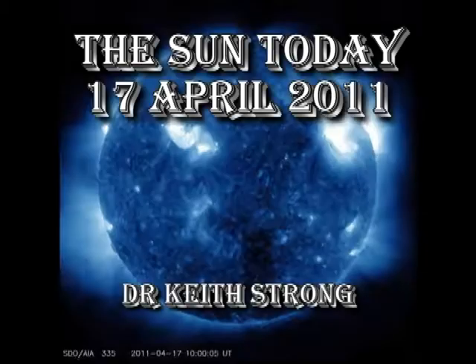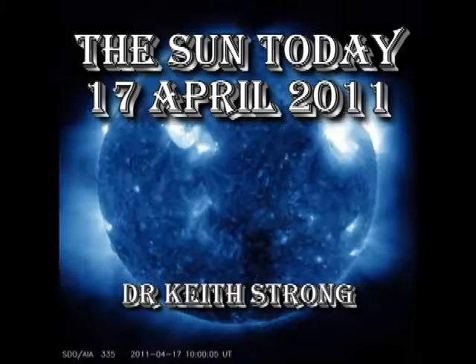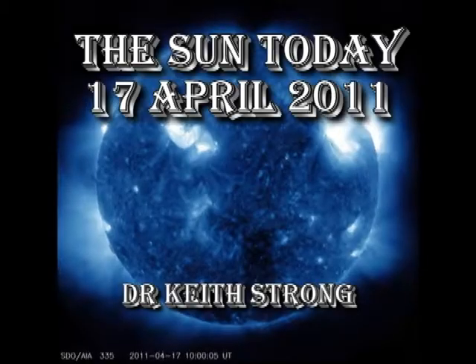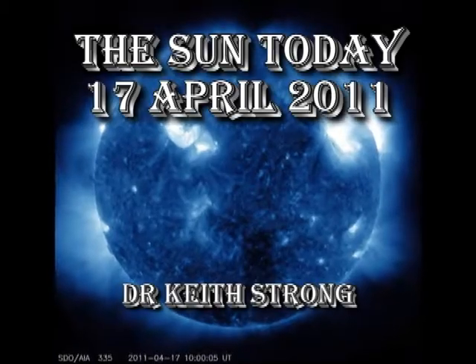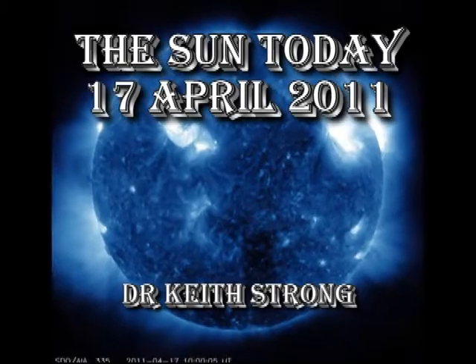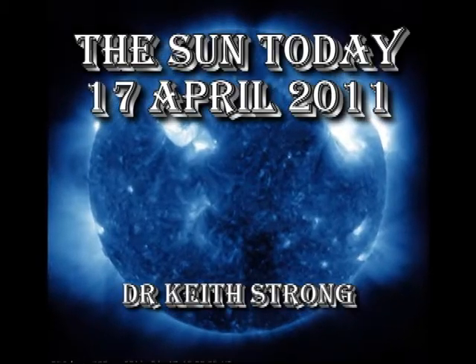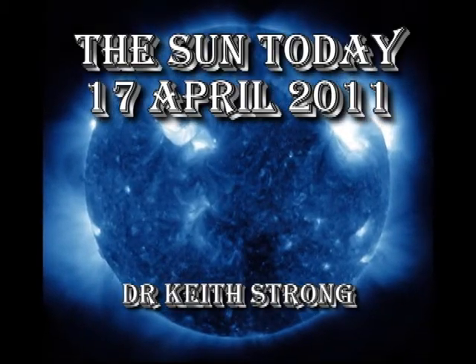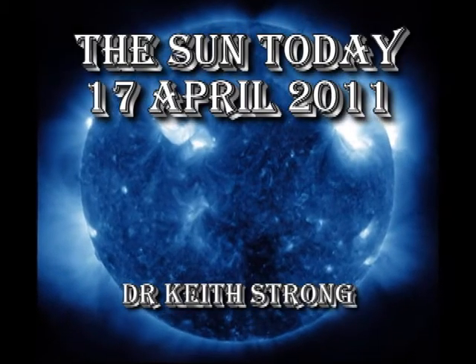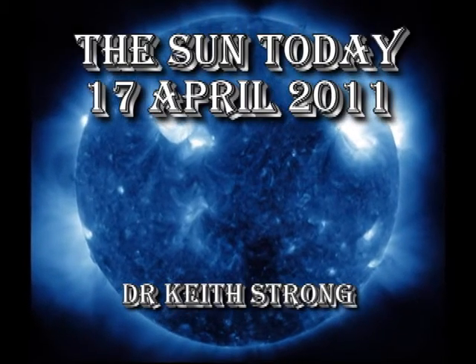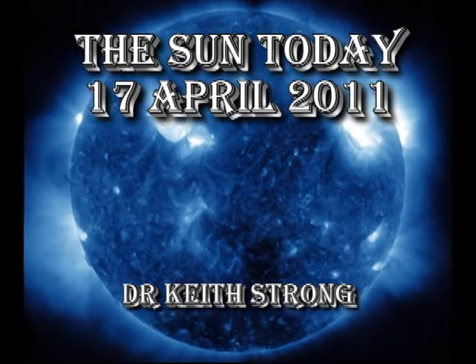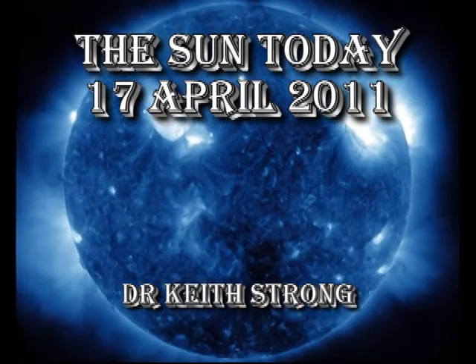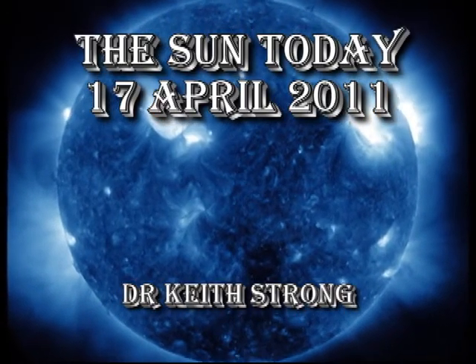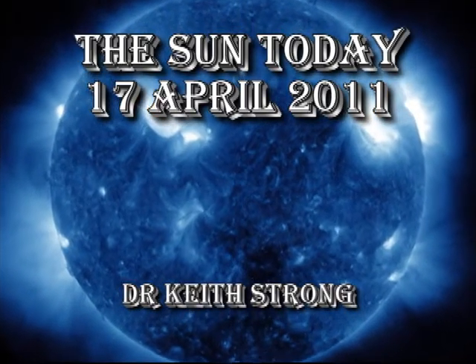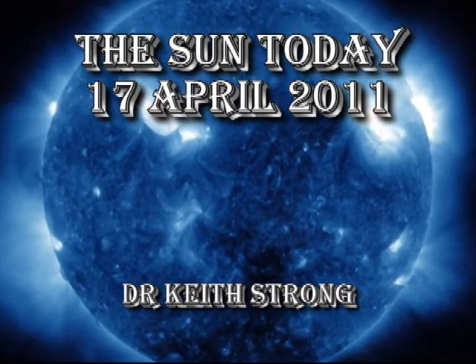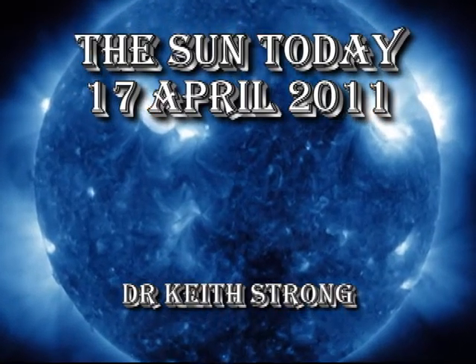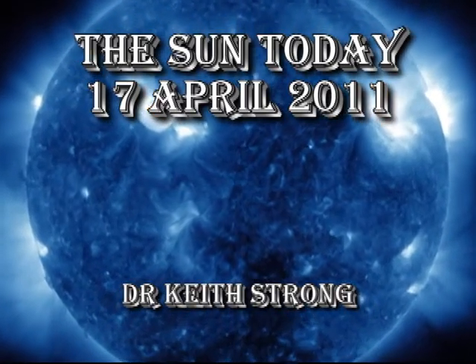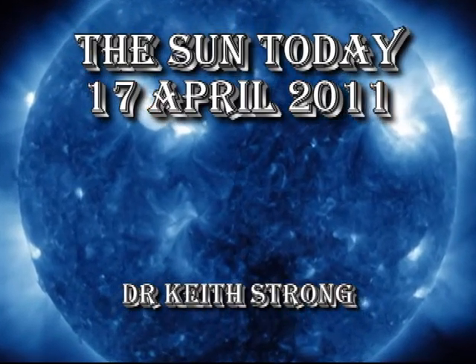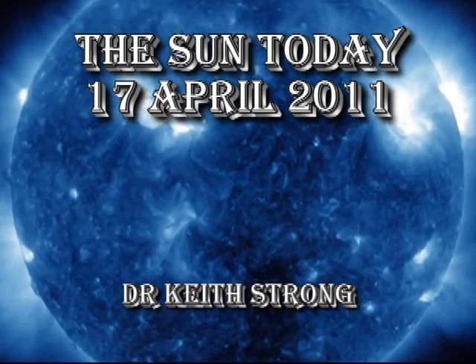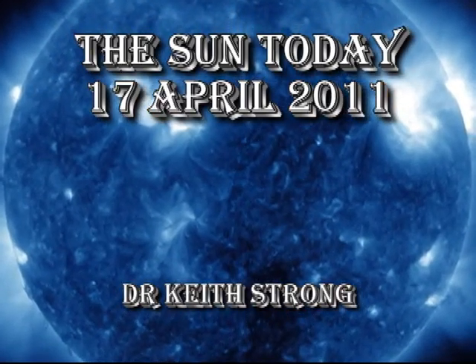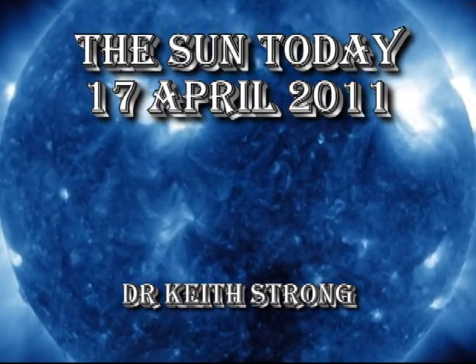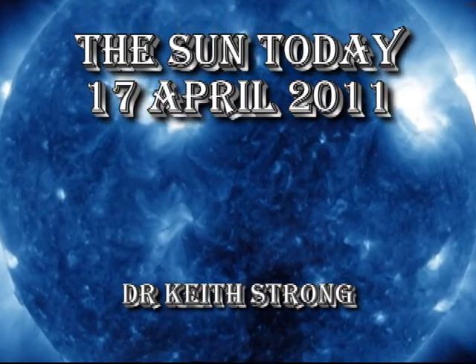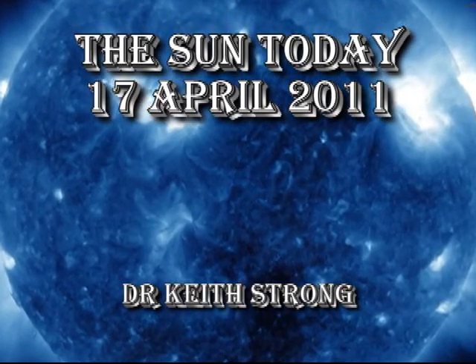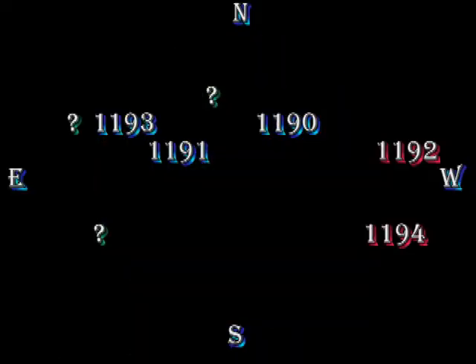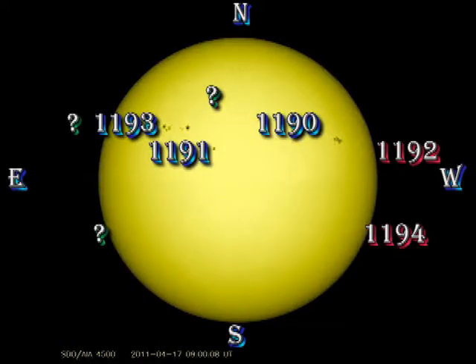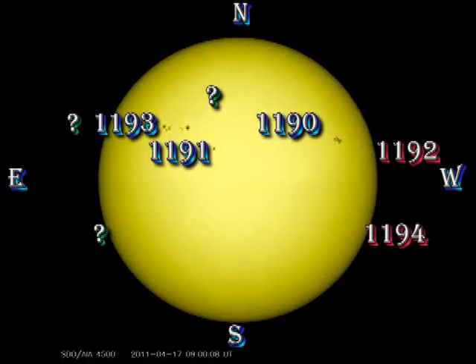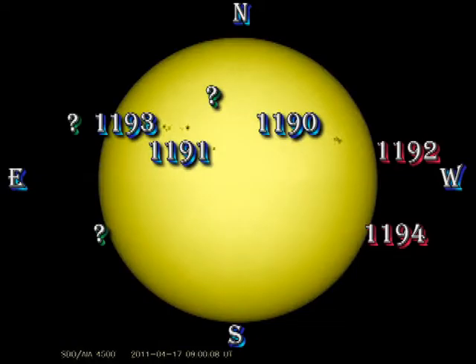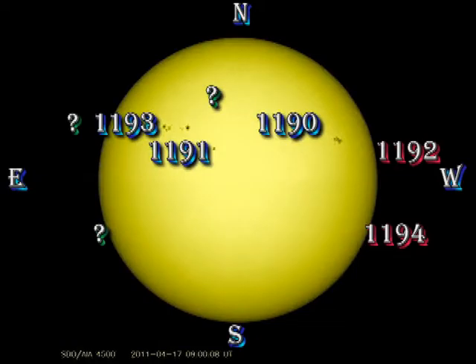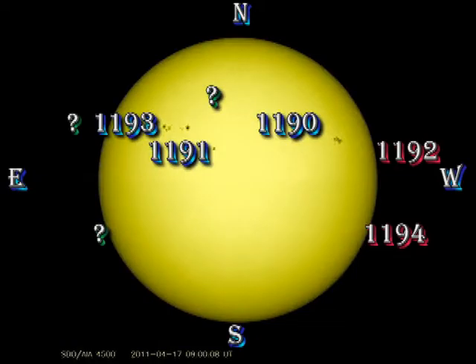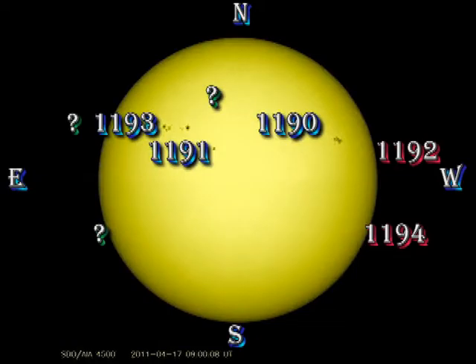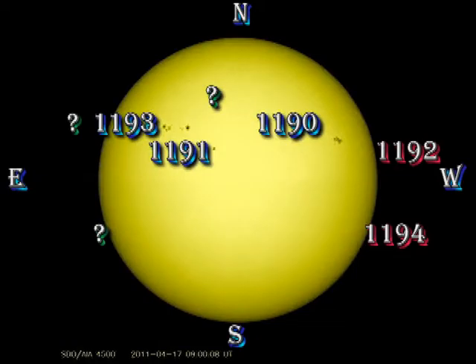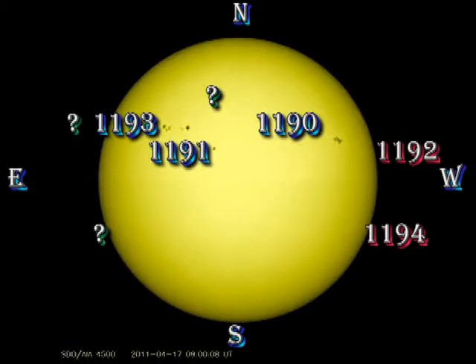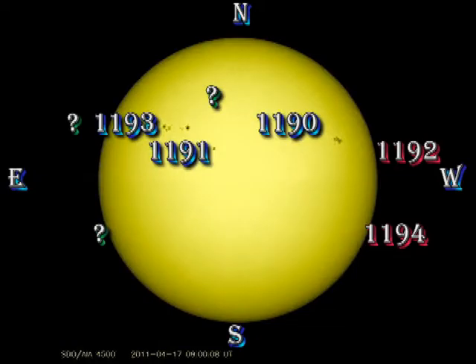Welcome. This is what has been happening on the Sun today, the 17th of April 2011. First, let's take a look at the sunspot regions.